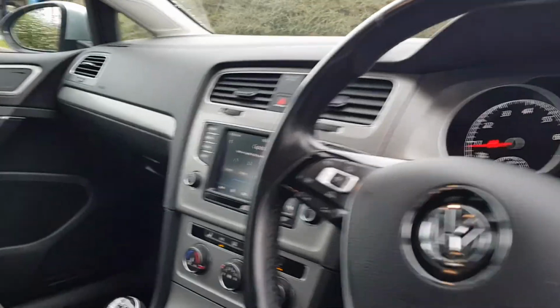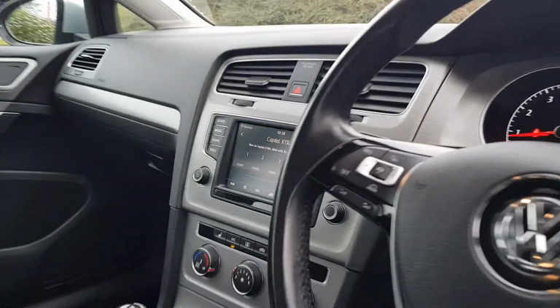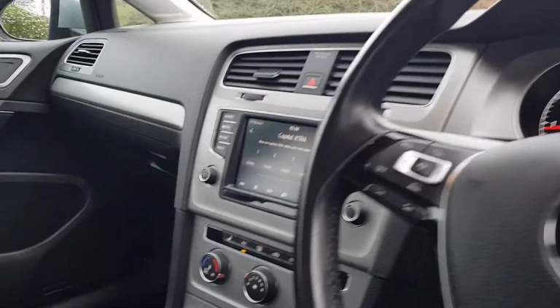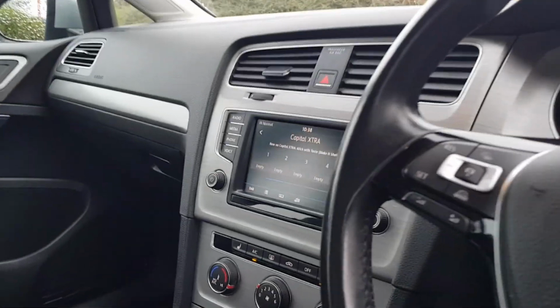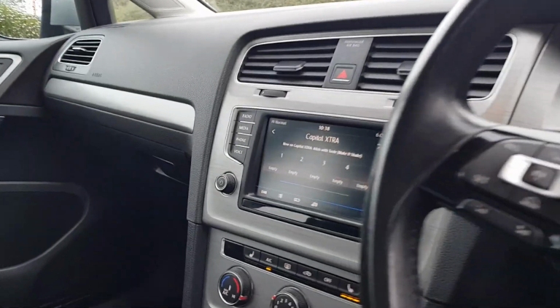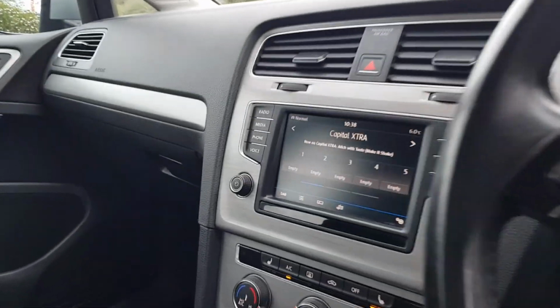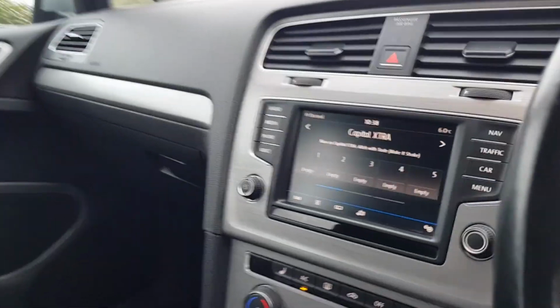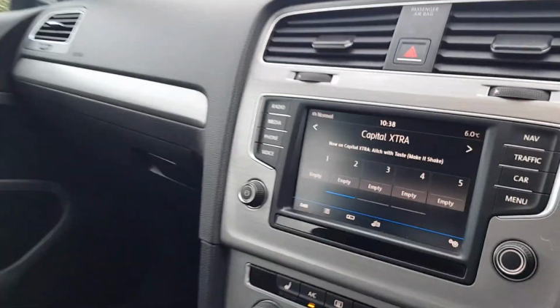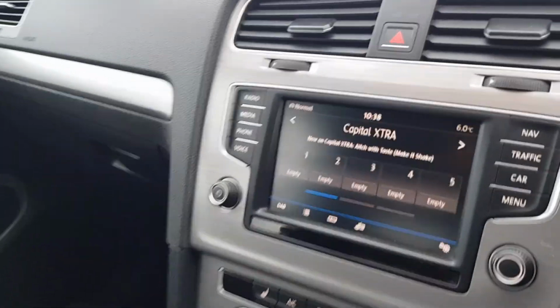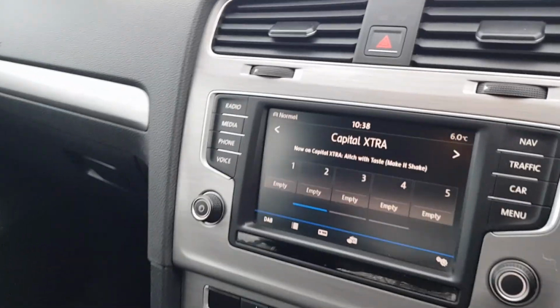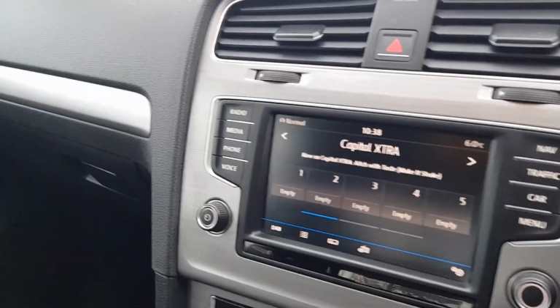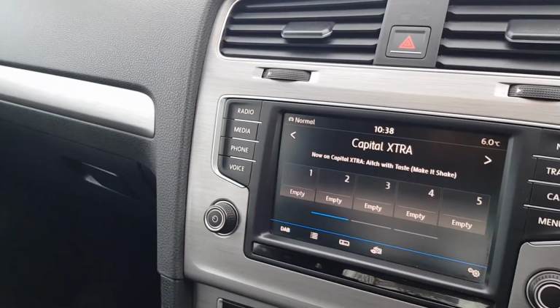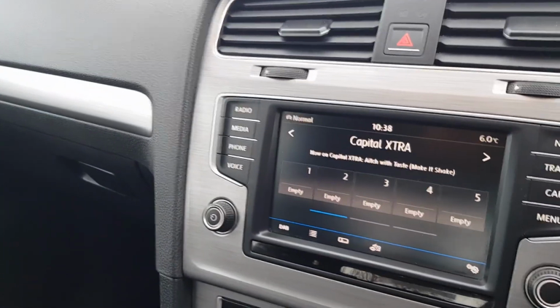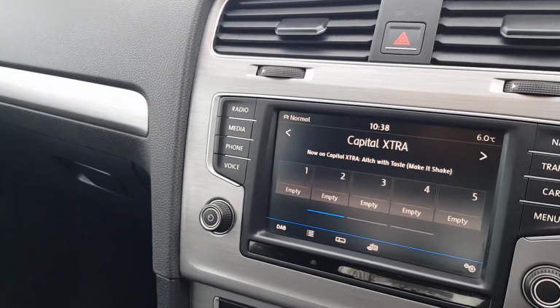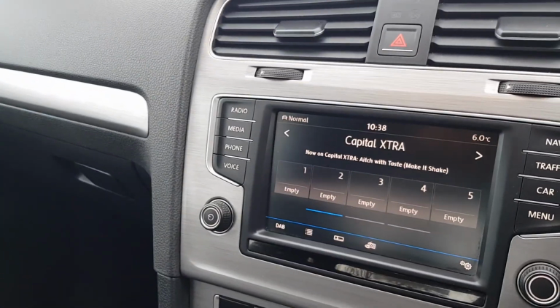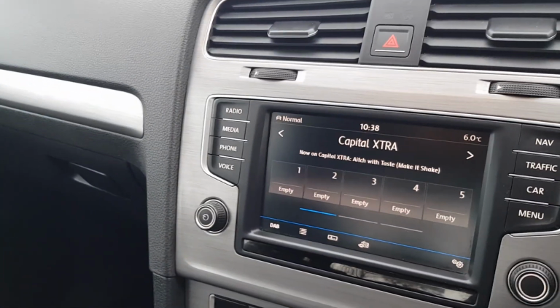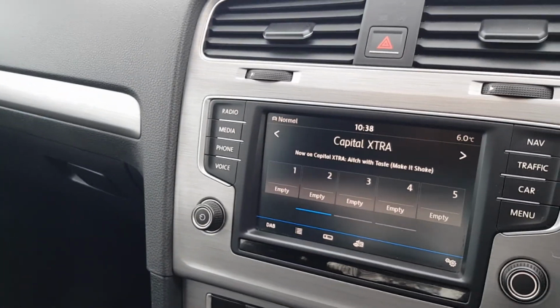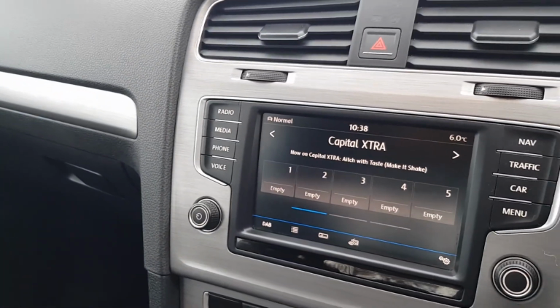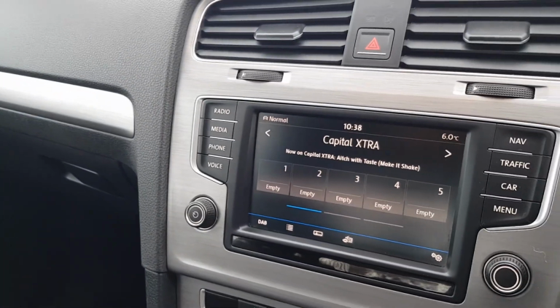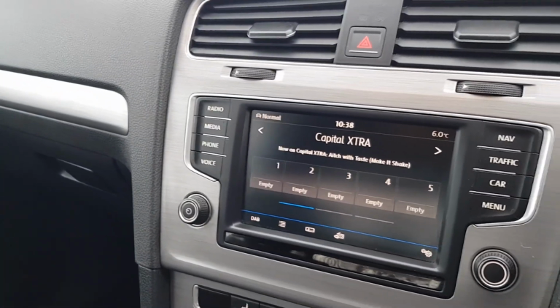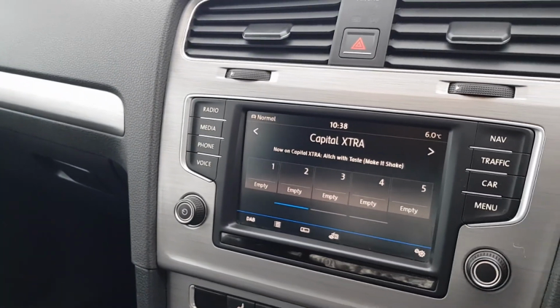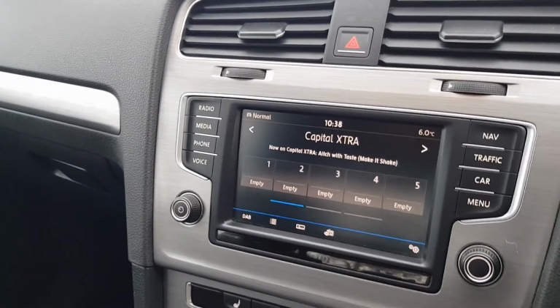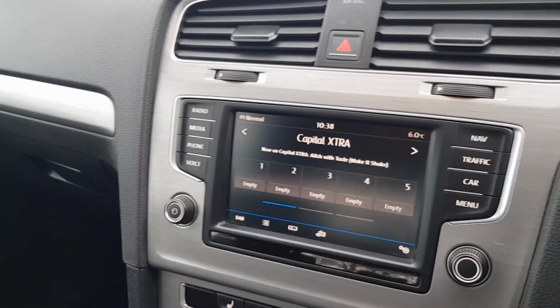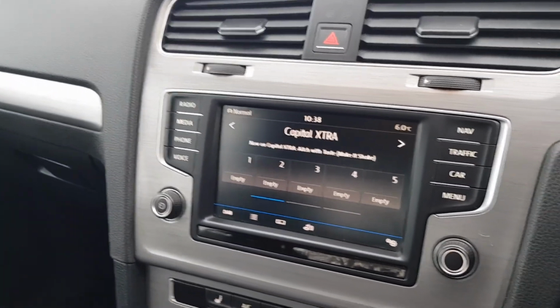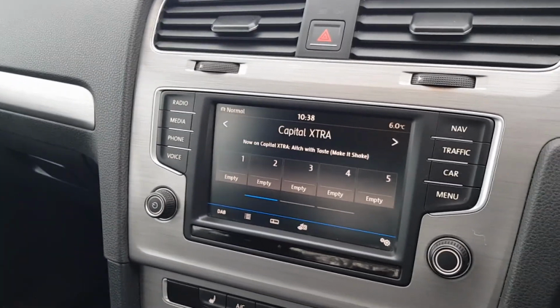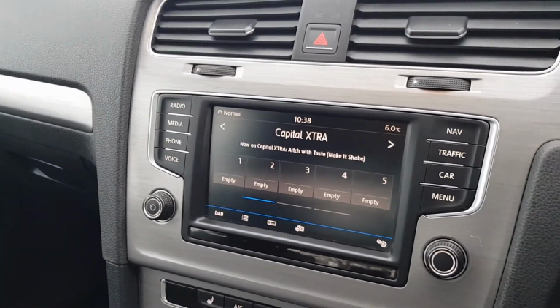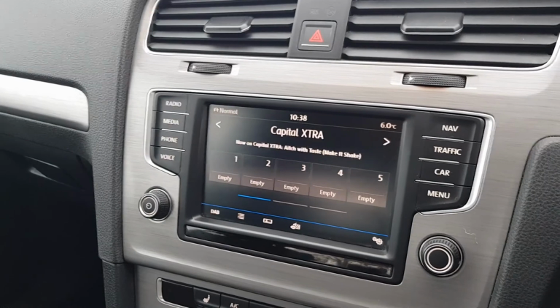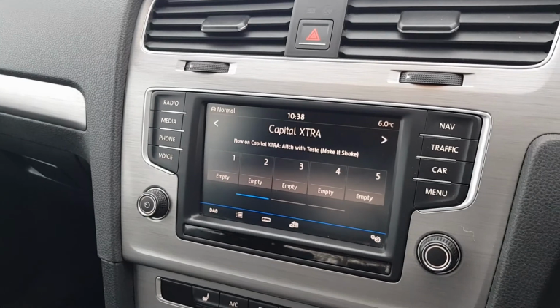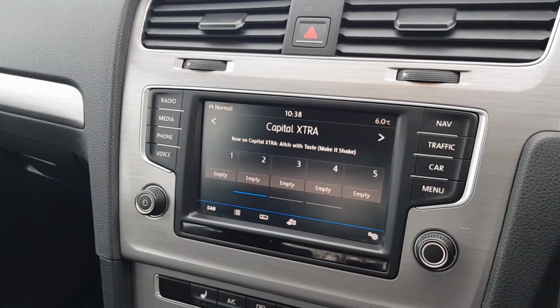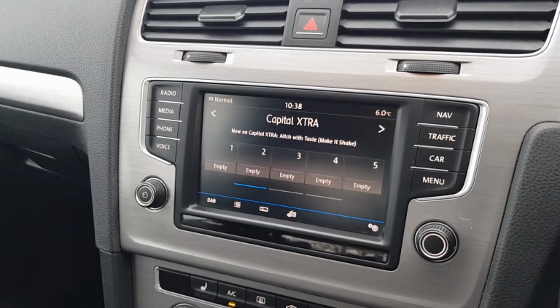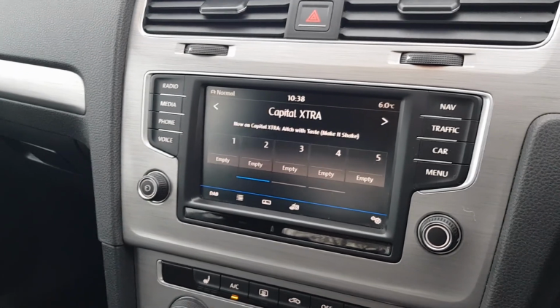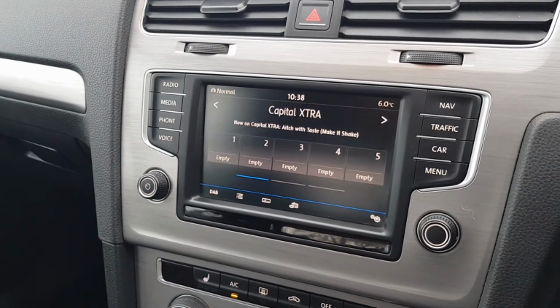Your infotainment unit includes digital radio, phone connectivity, Bluetooth, various media options, and navigation.